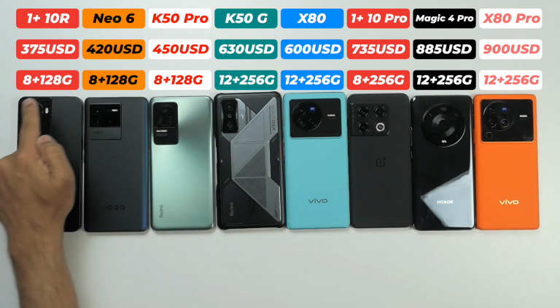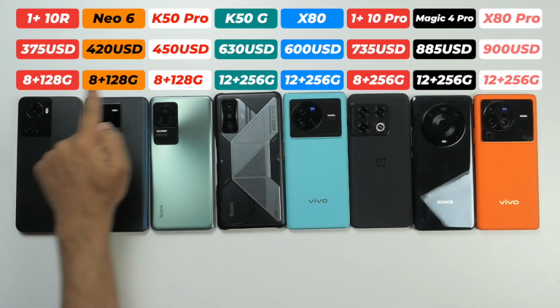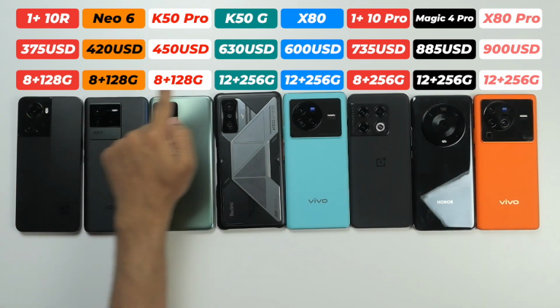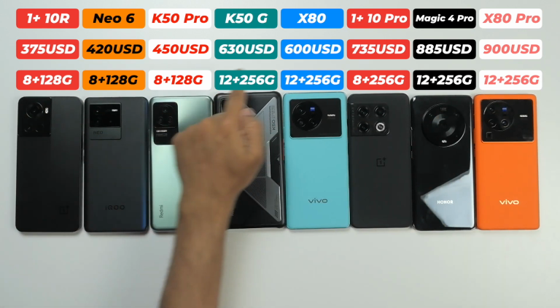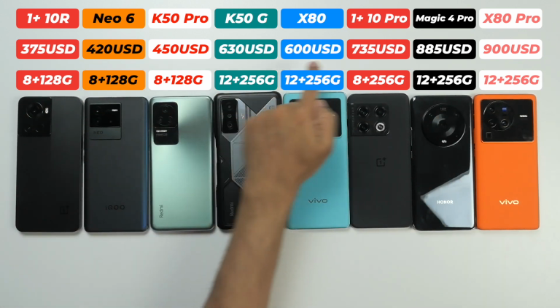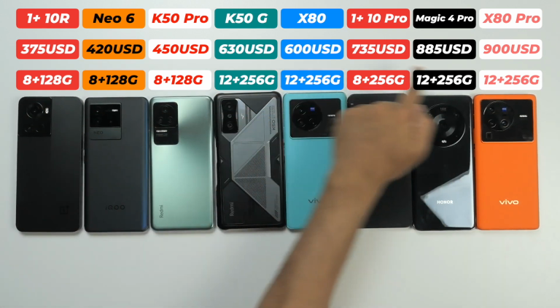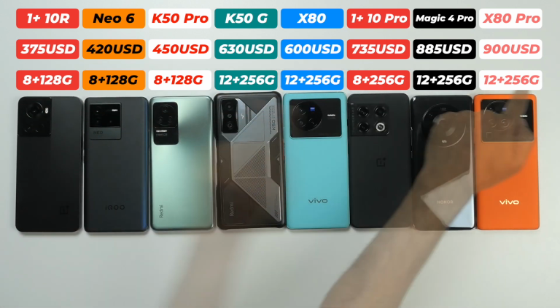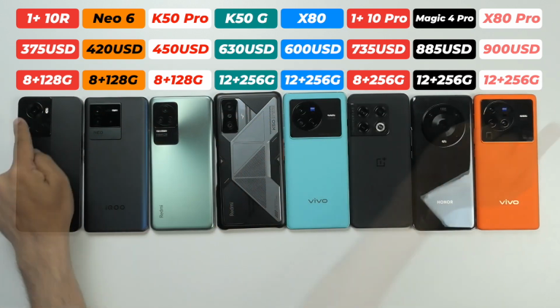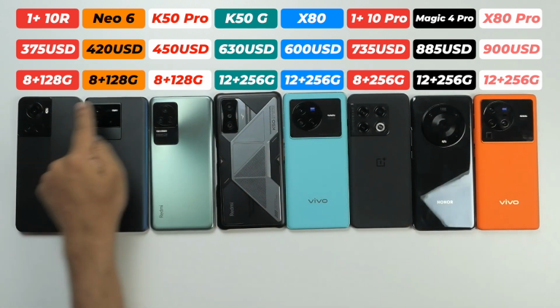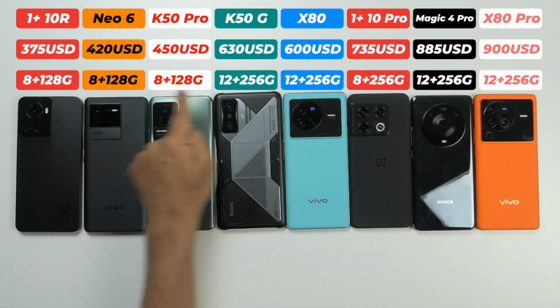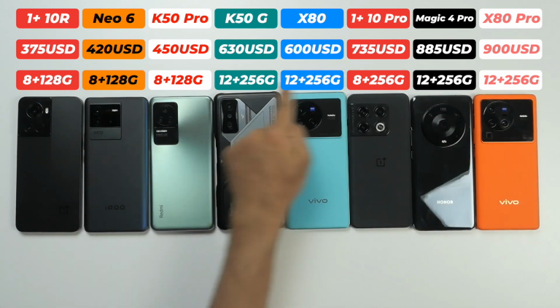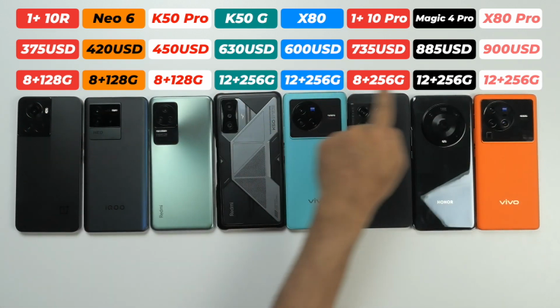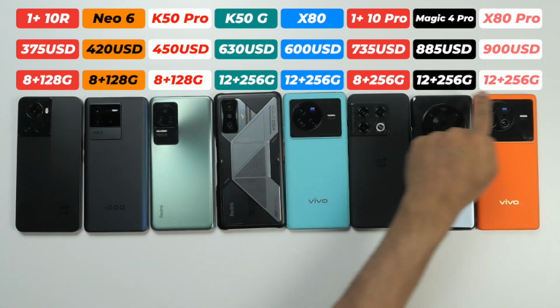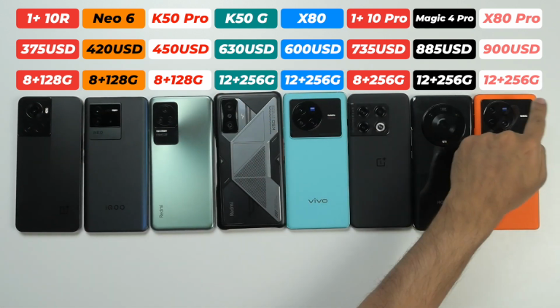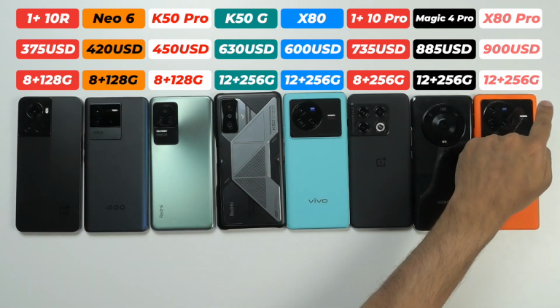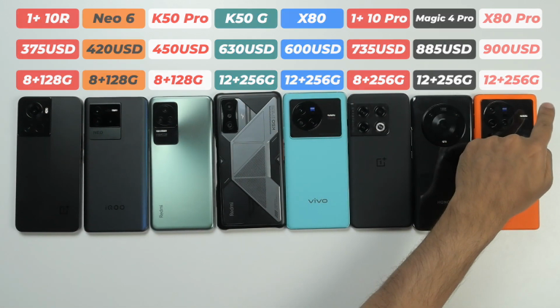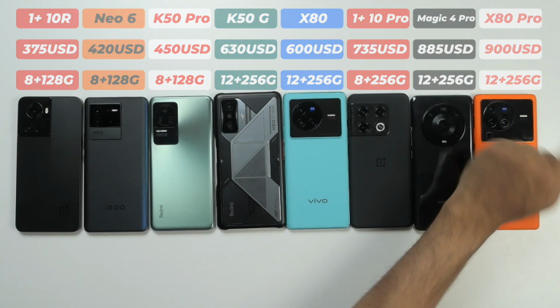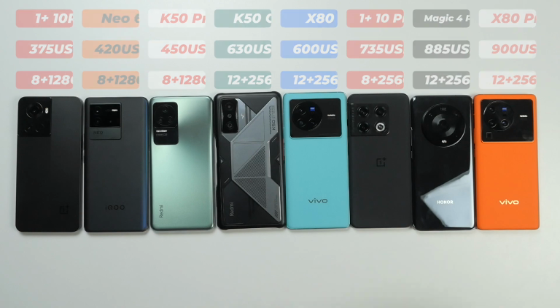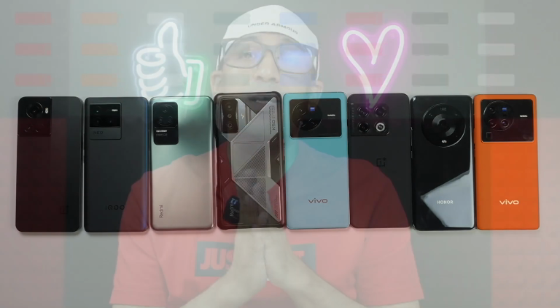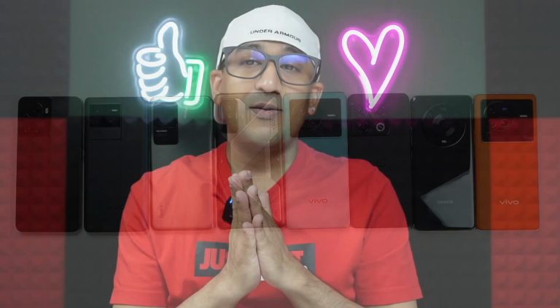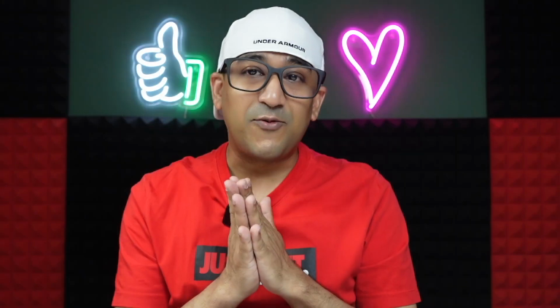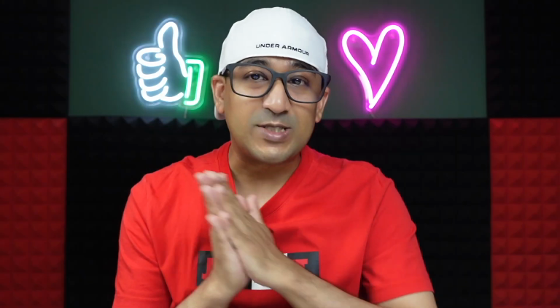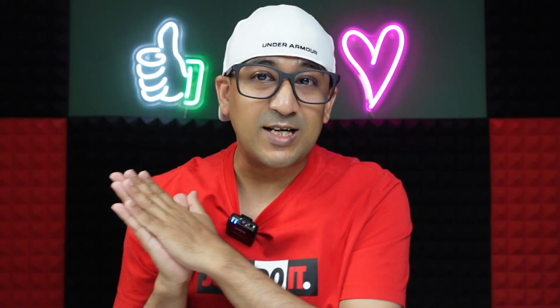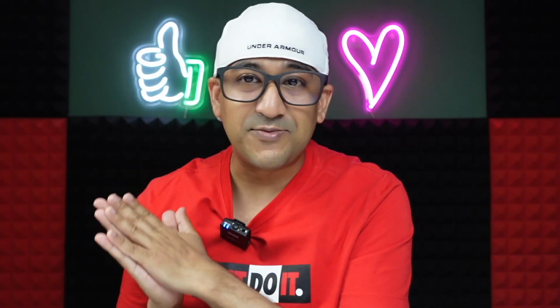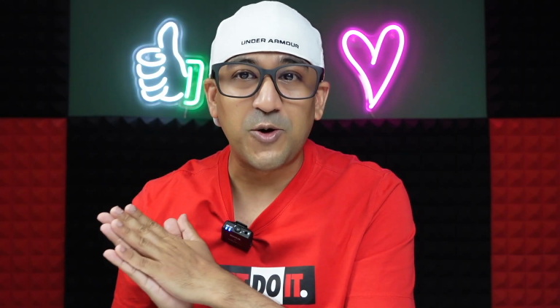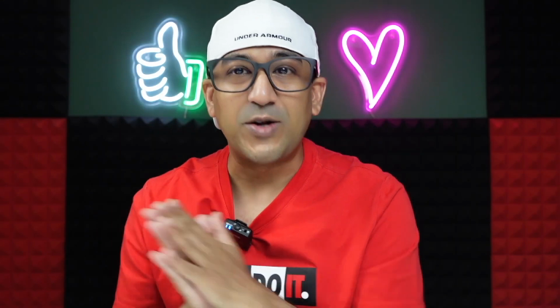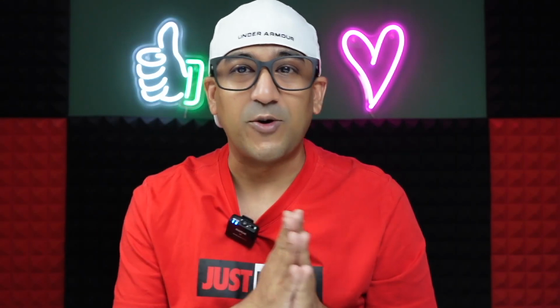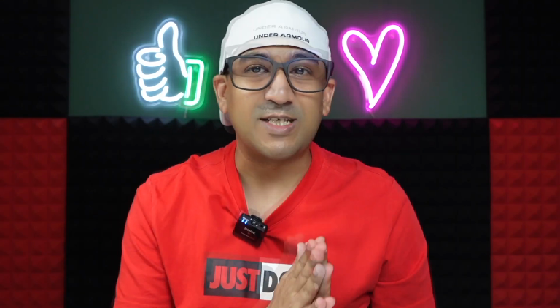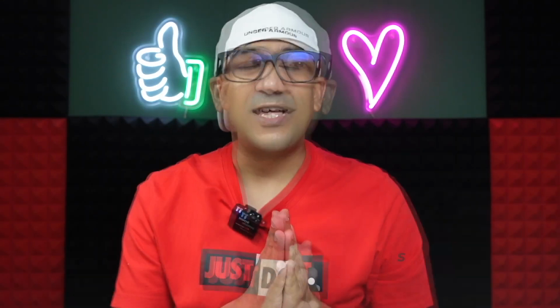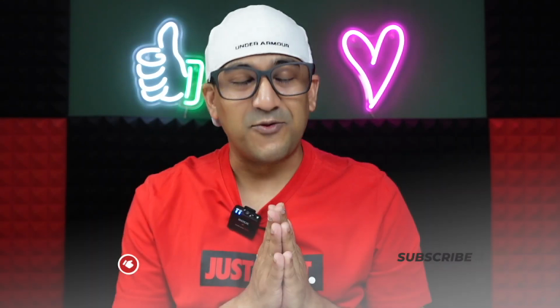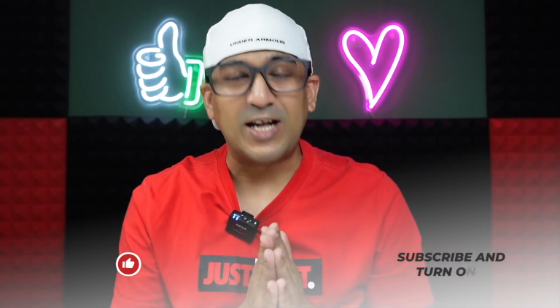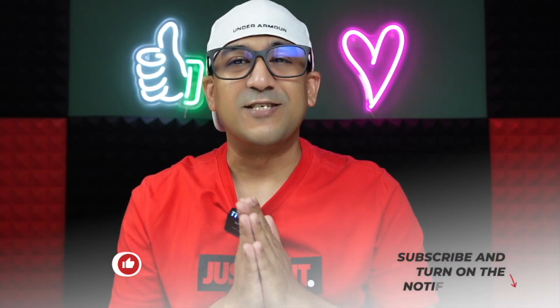The names of the smartphones, along with price, RAM, and storage information, are displayed on screen. Before we start, if you find this video helpful please click the like button and subscribe to this channel.